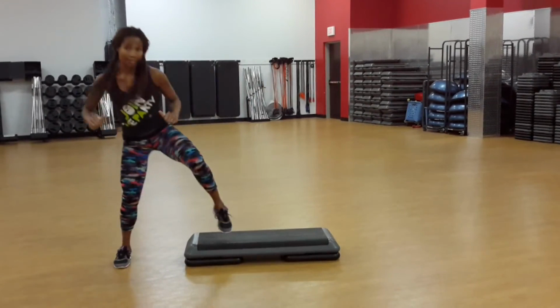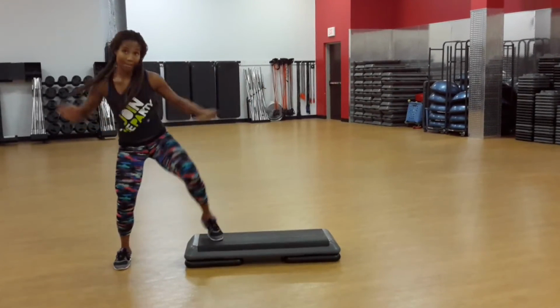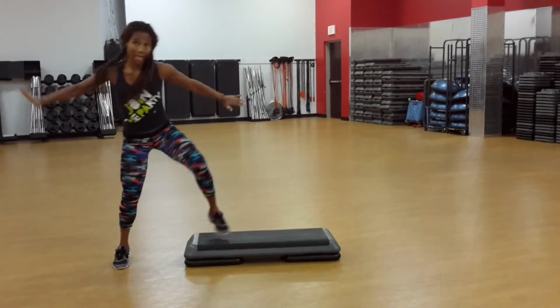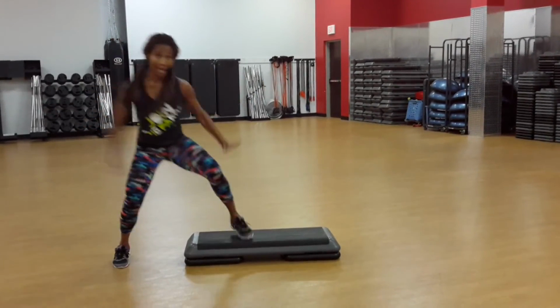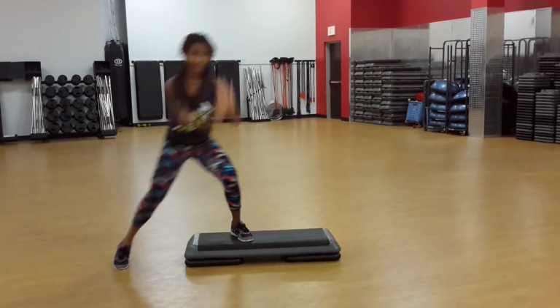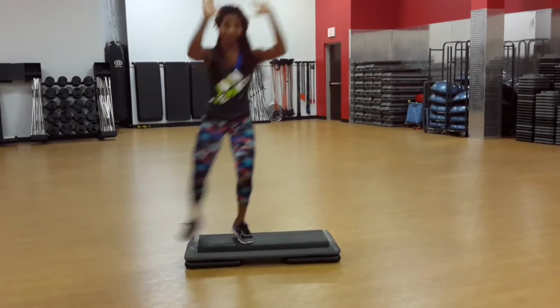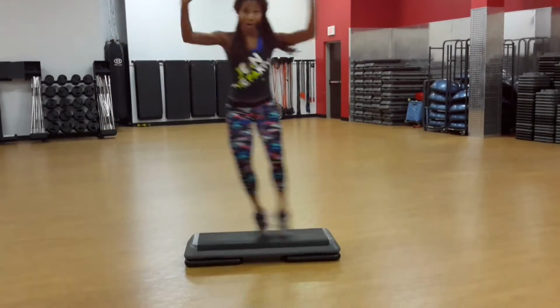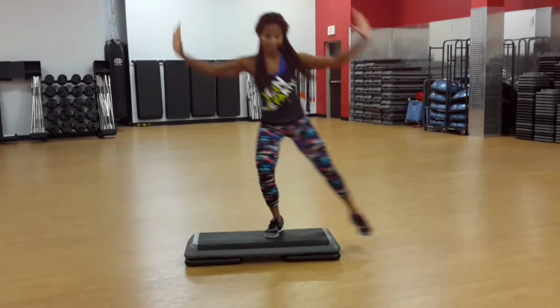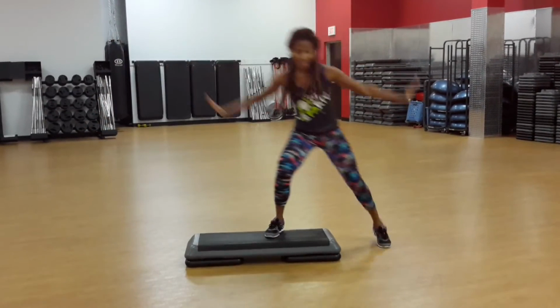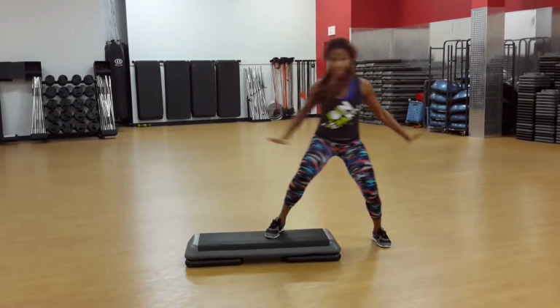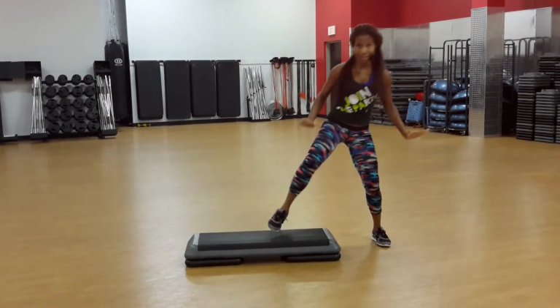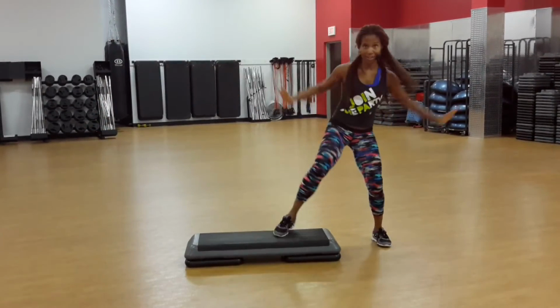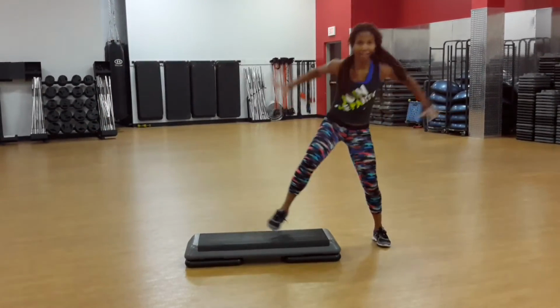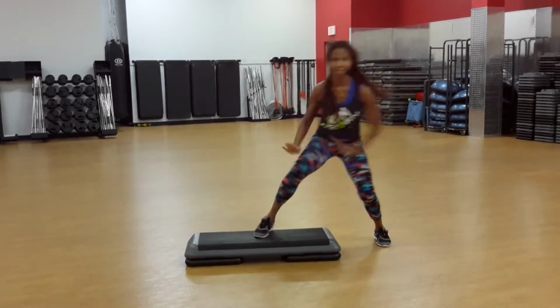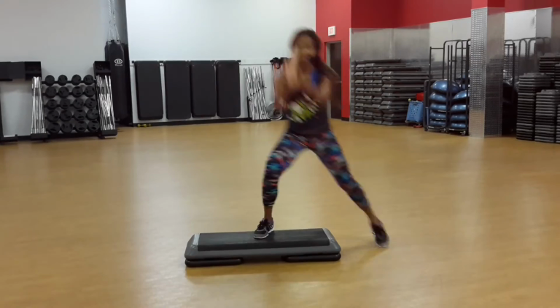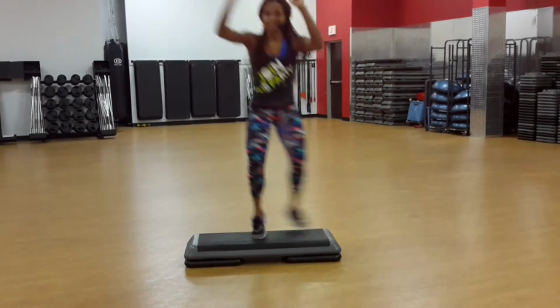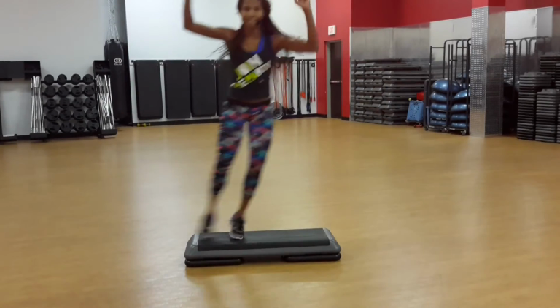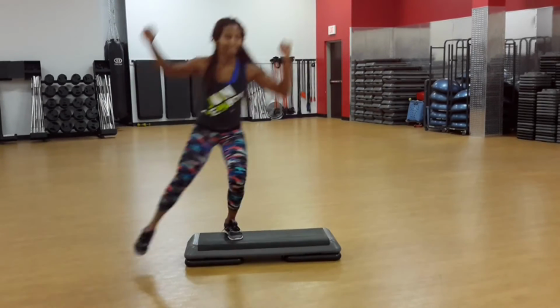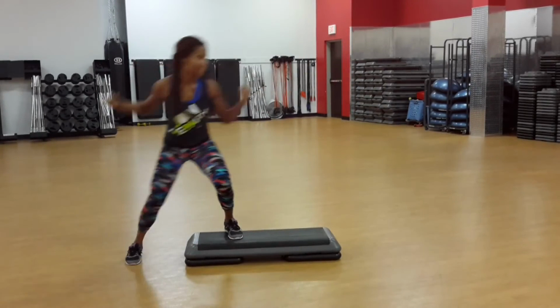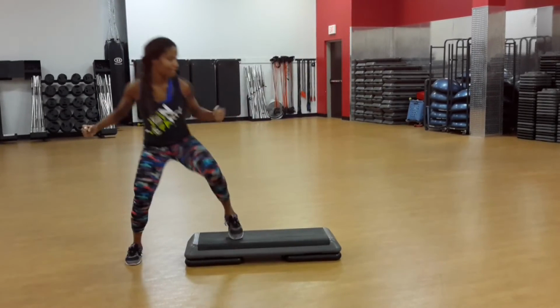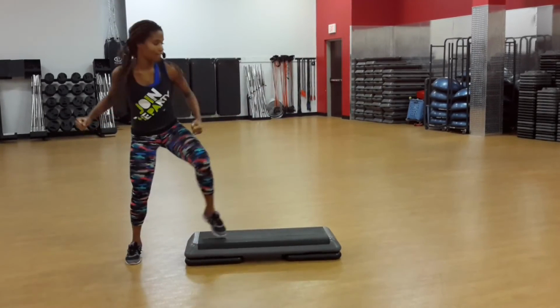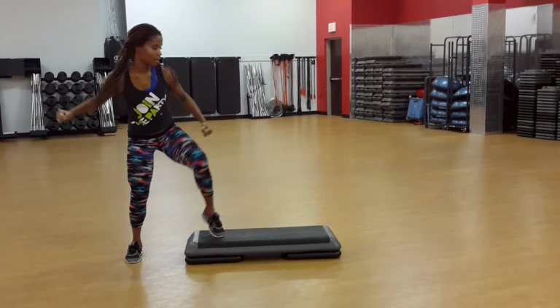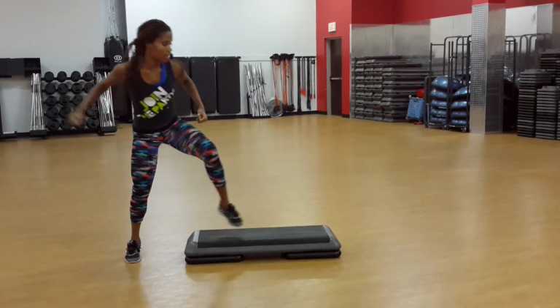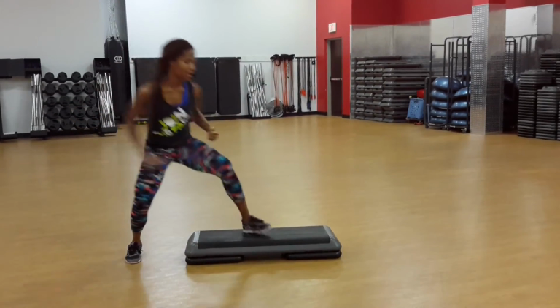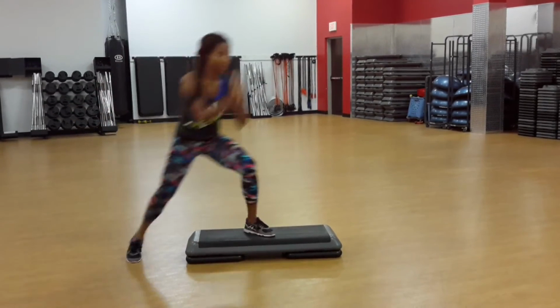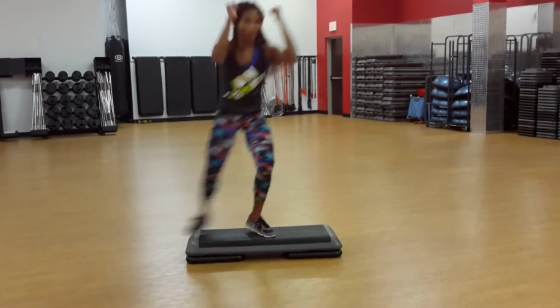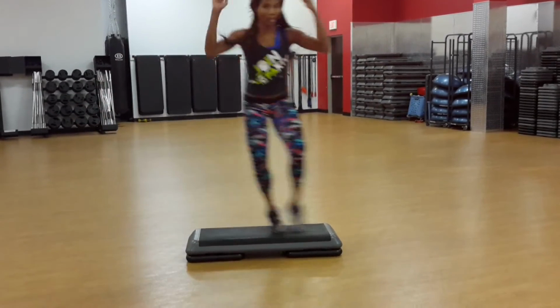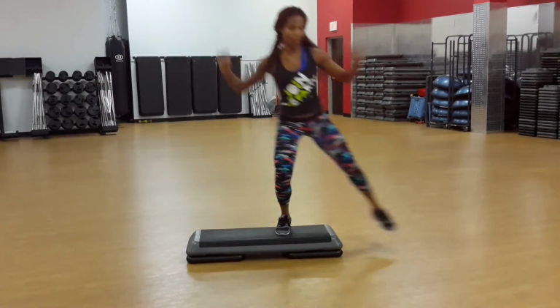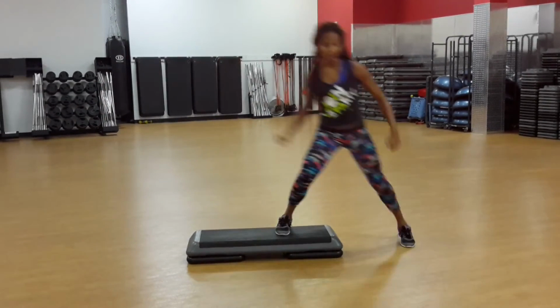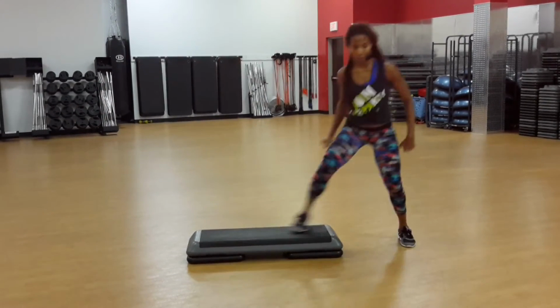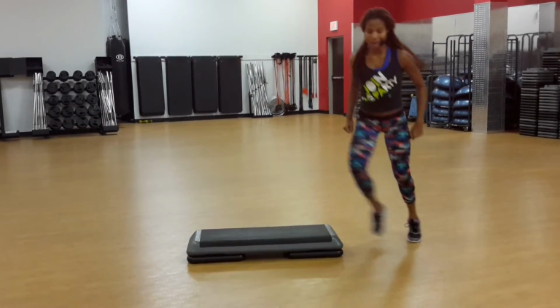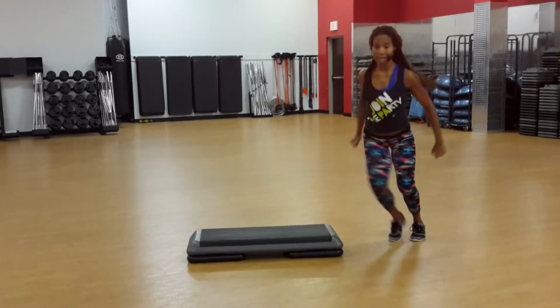Two times through to add some arms. This is going to be cleared all the way.